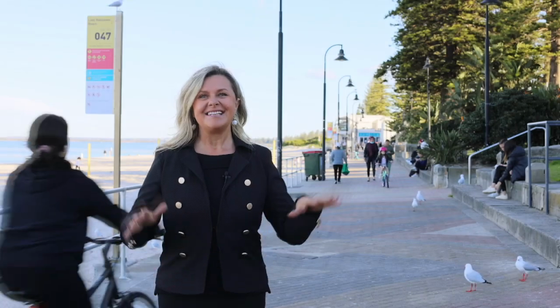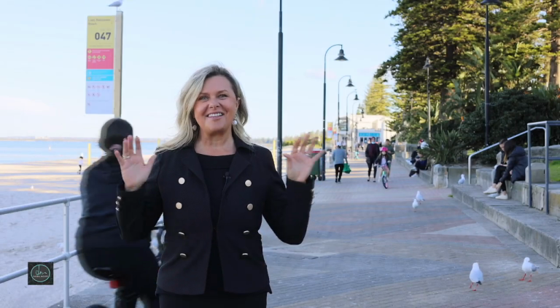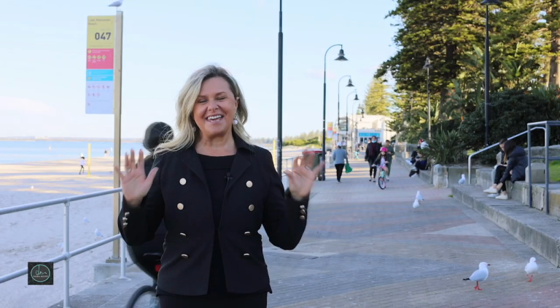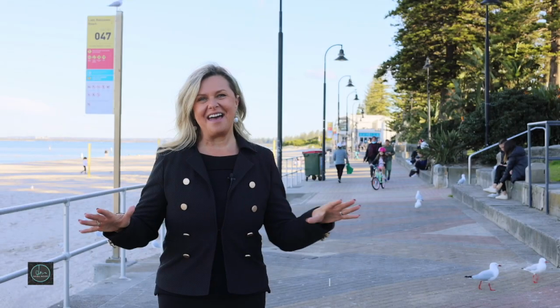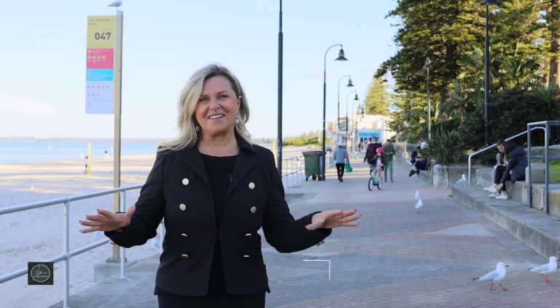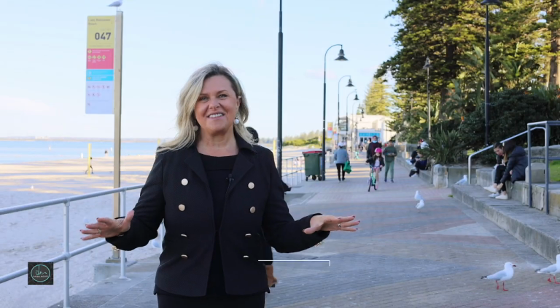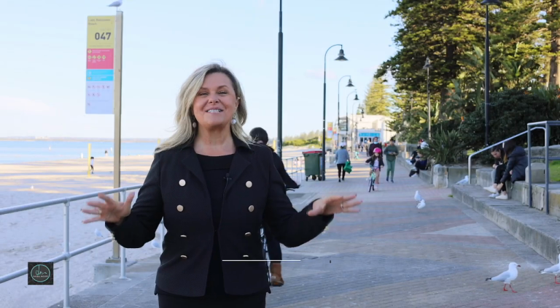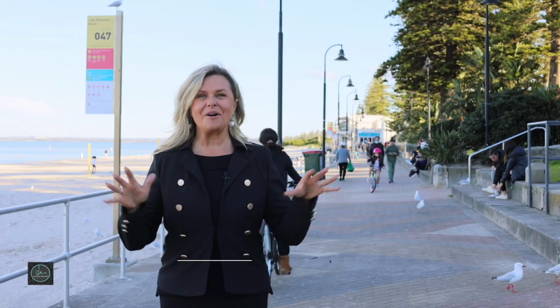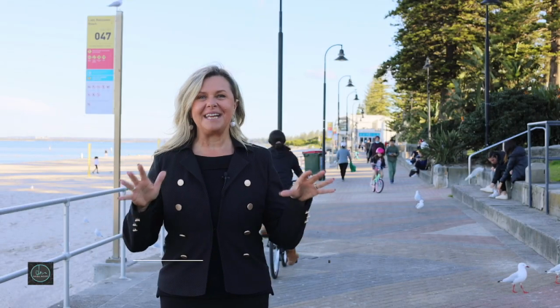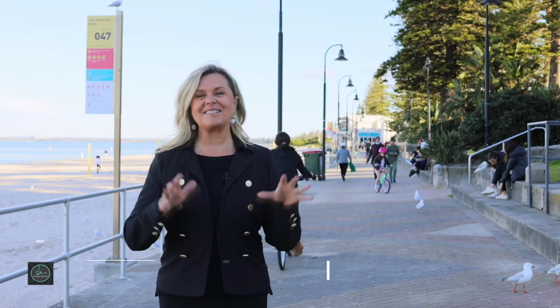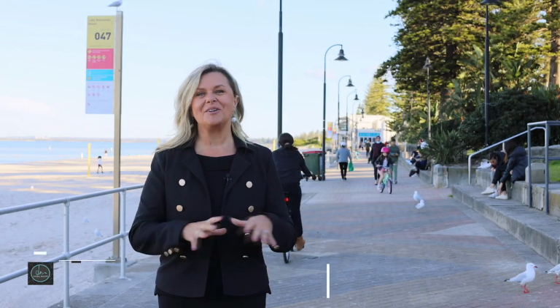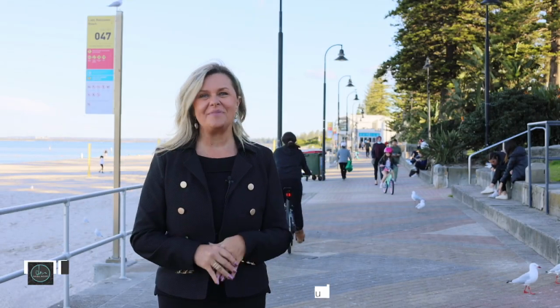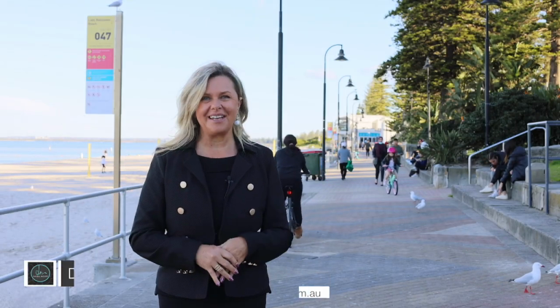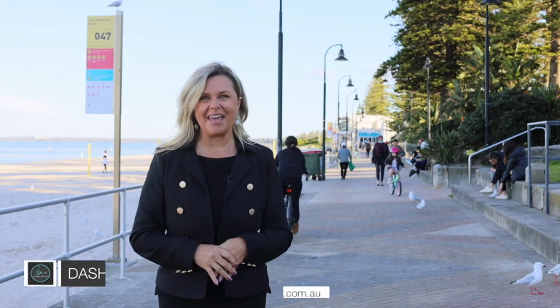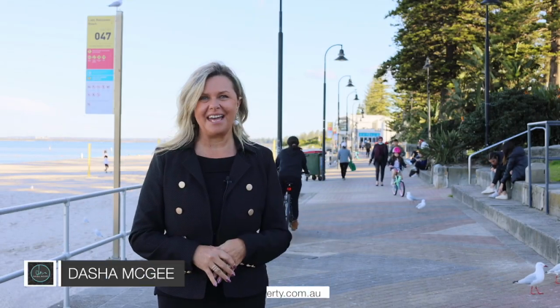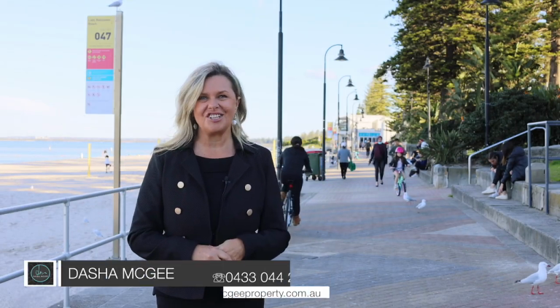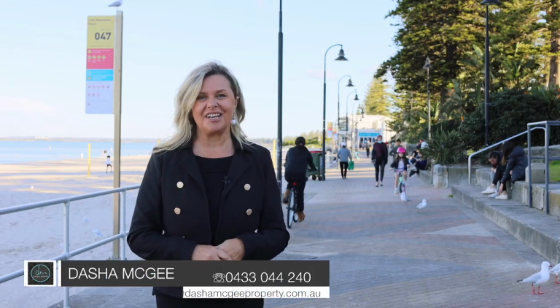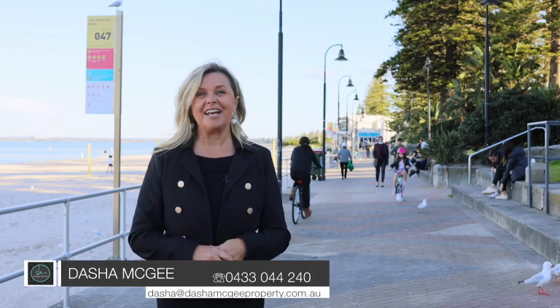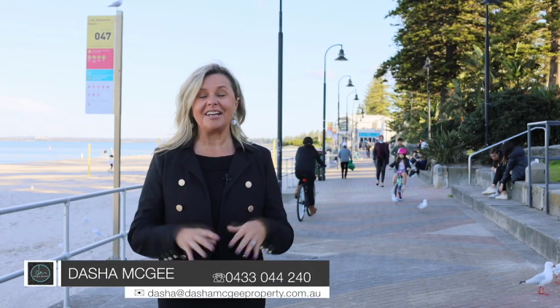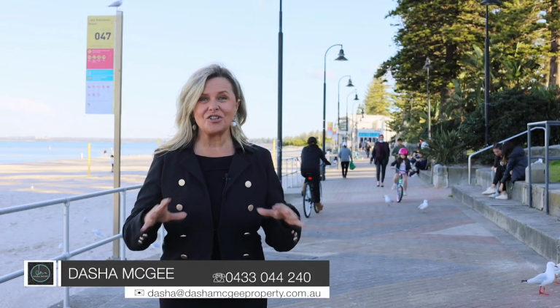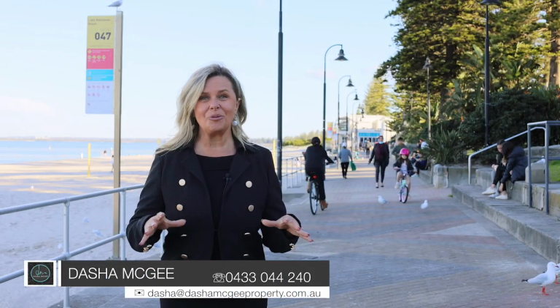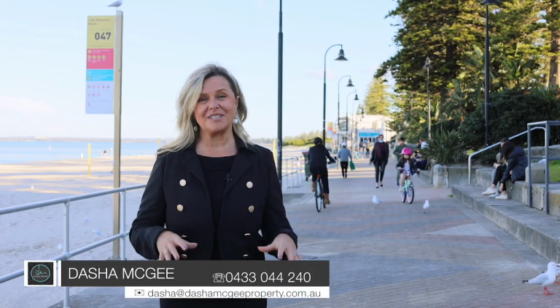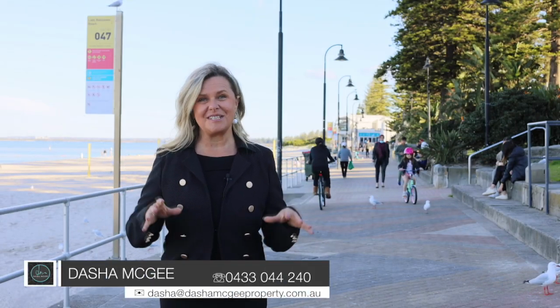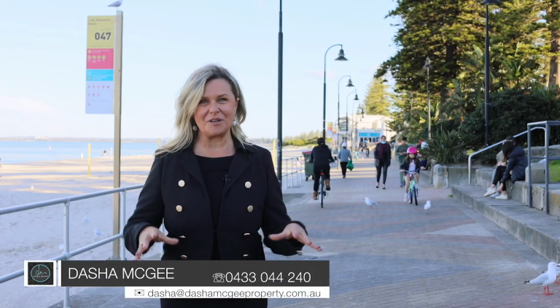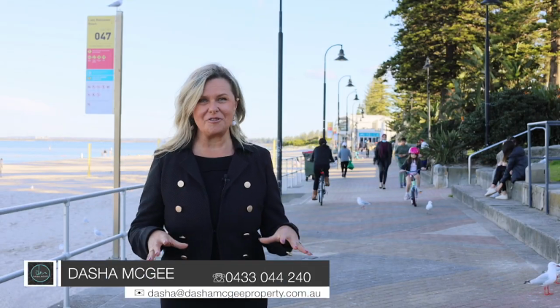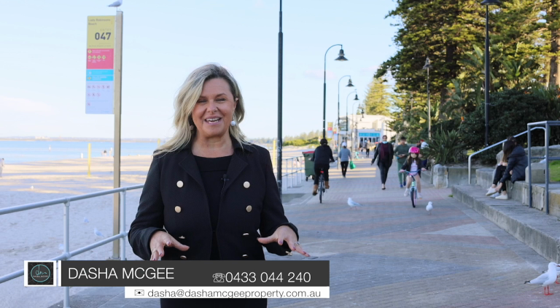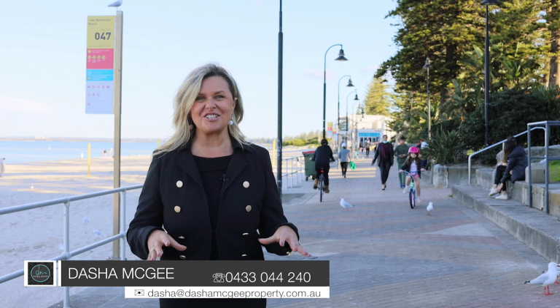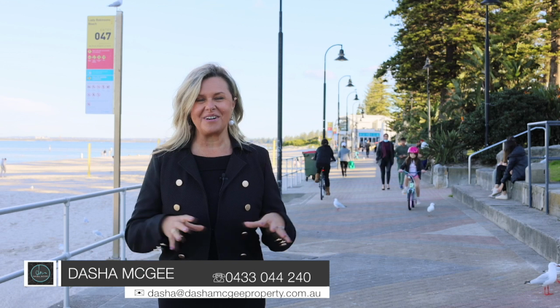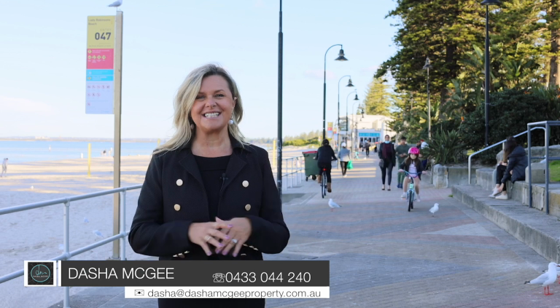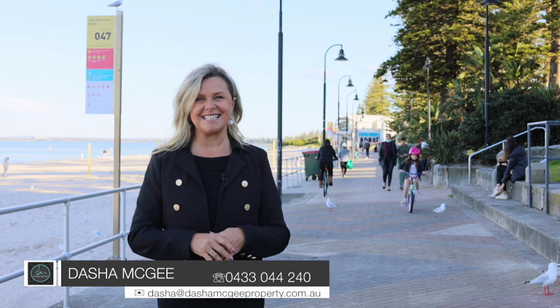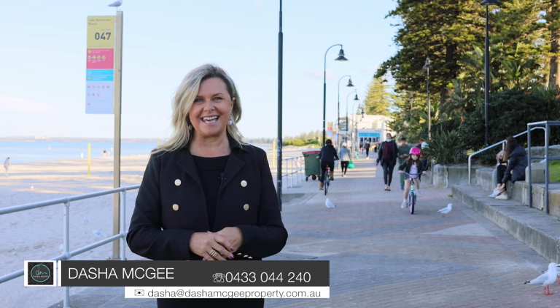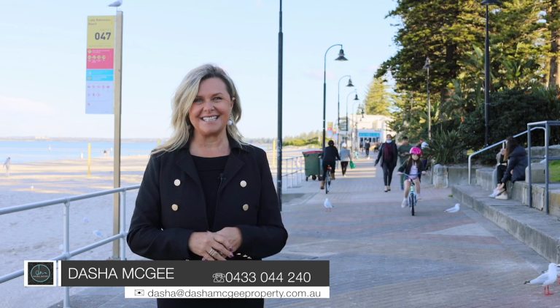So there you have it. This property is all about location and only a short walk to this beautiful beach at Brighton La Sands.